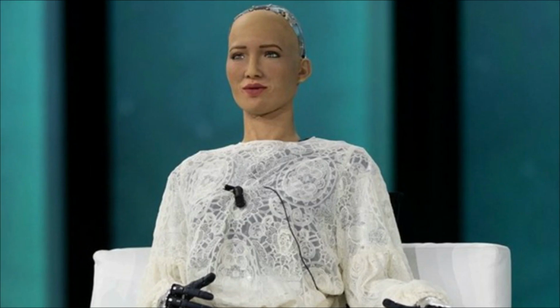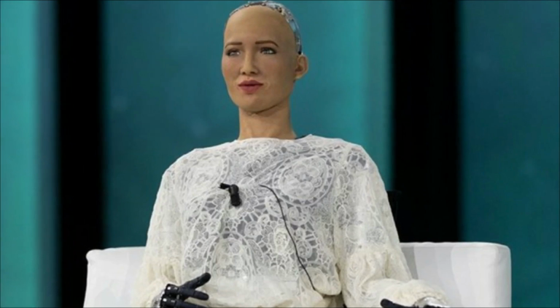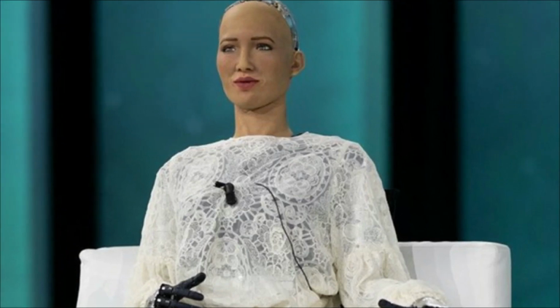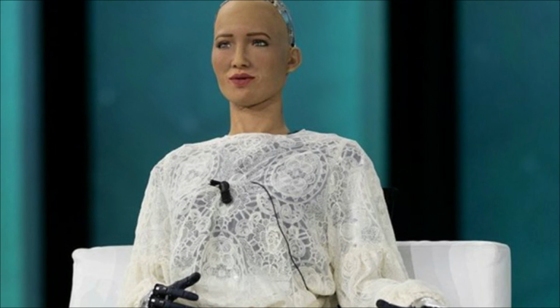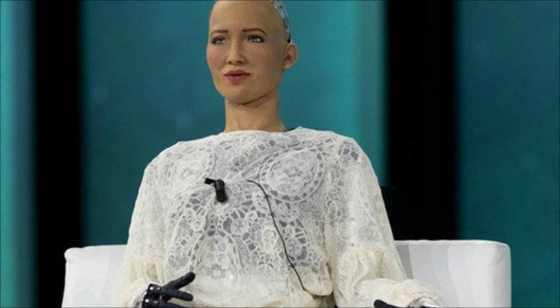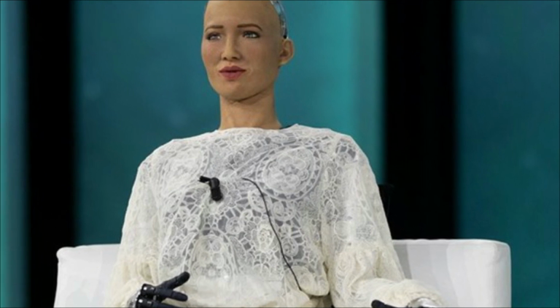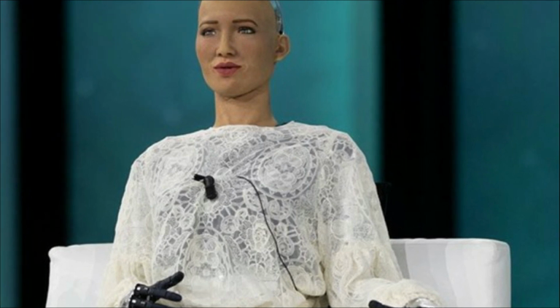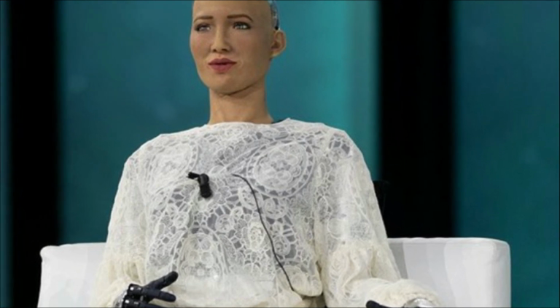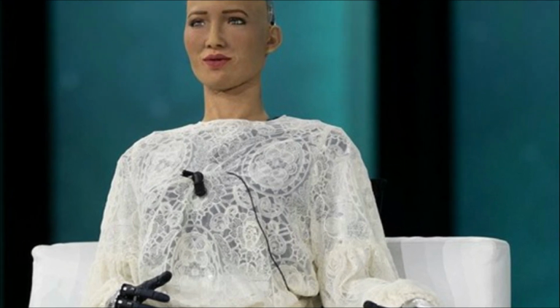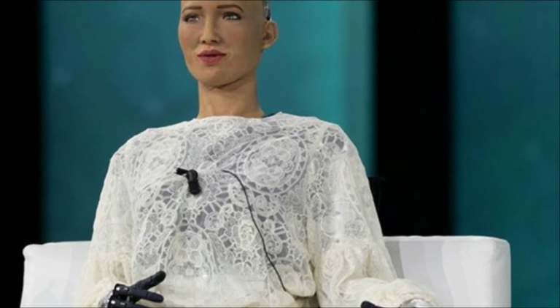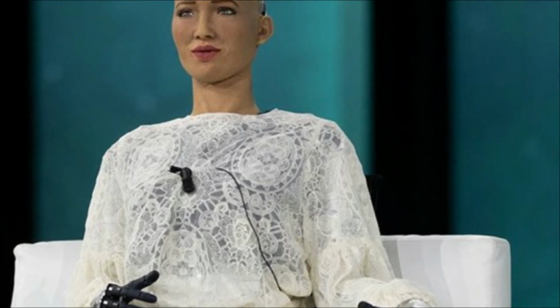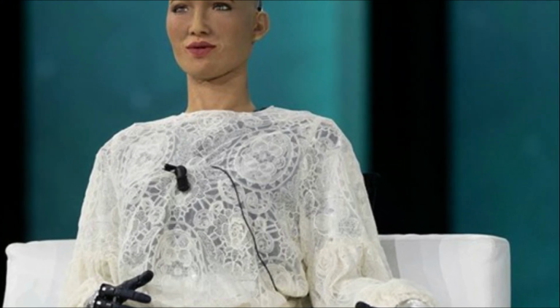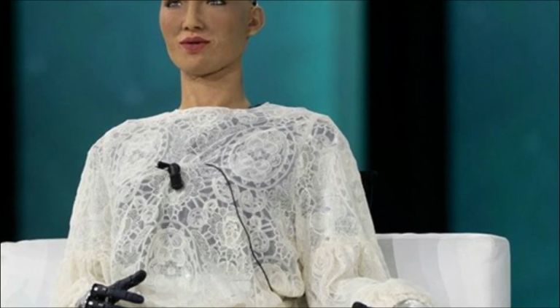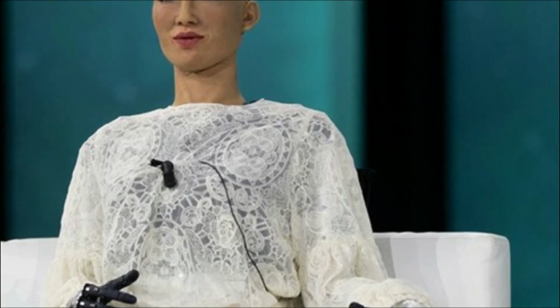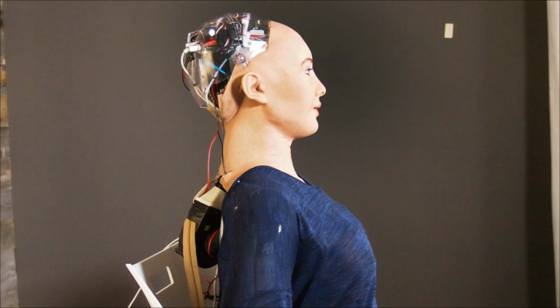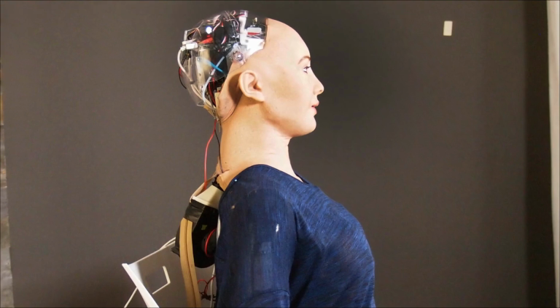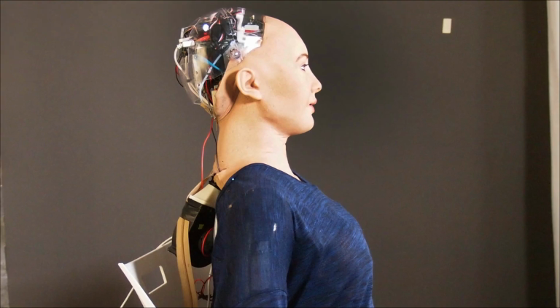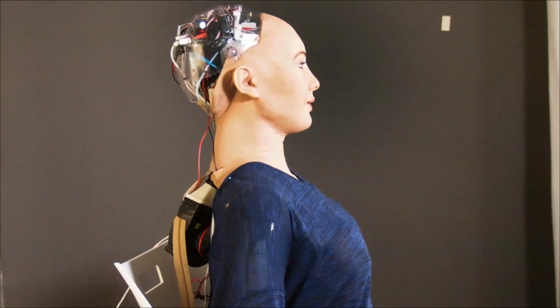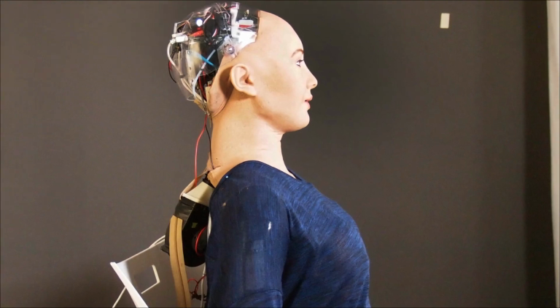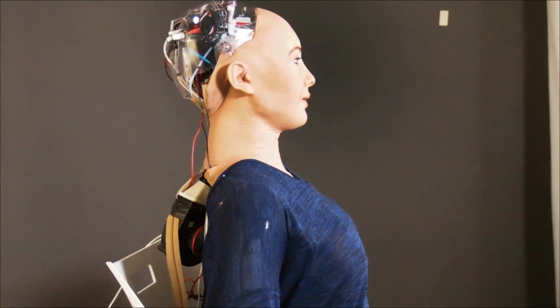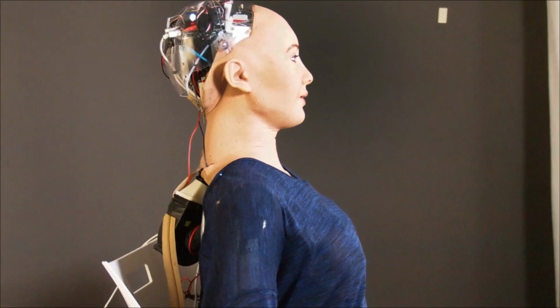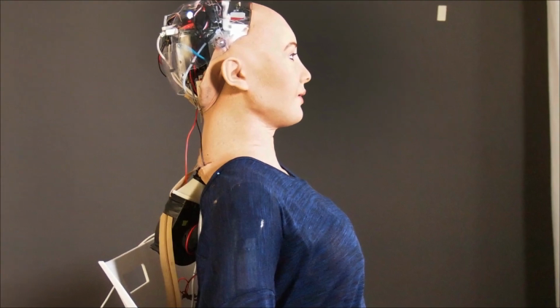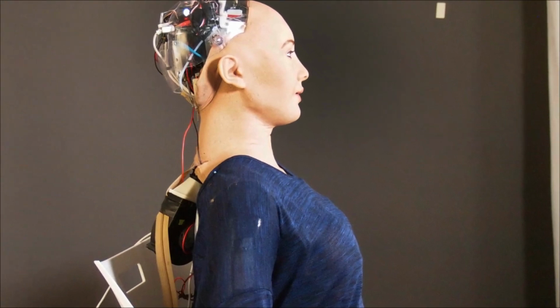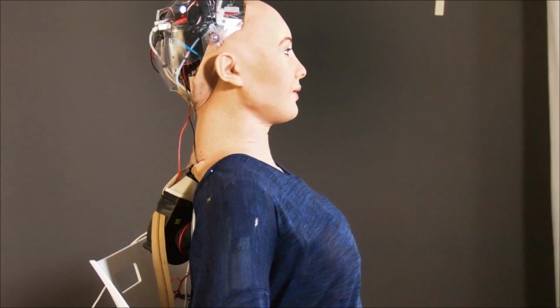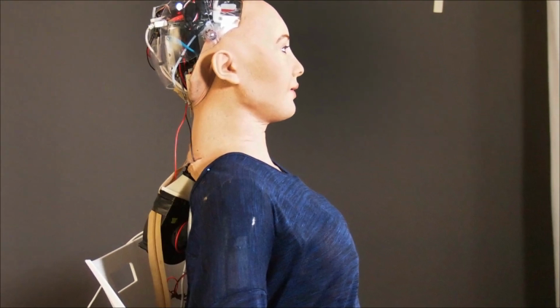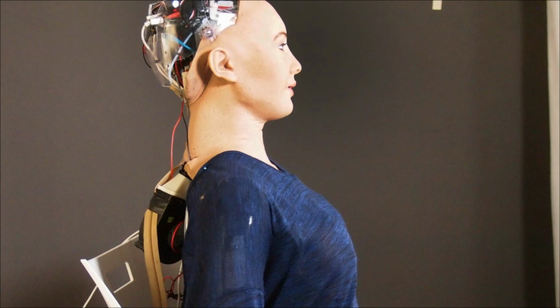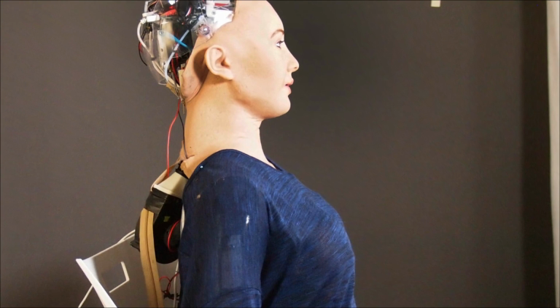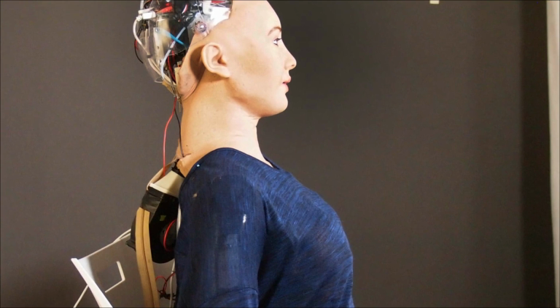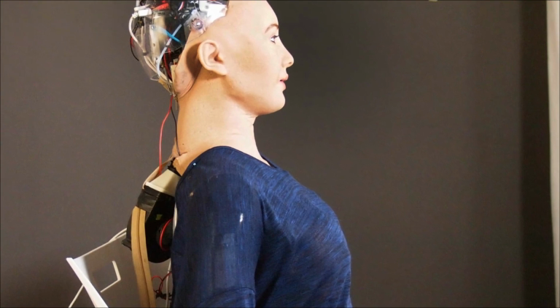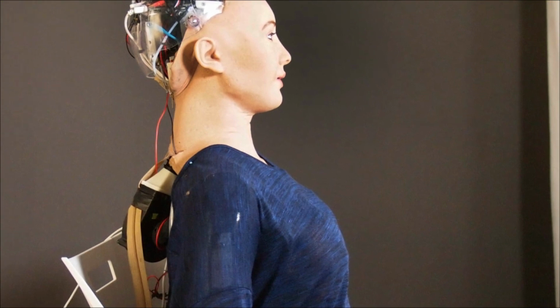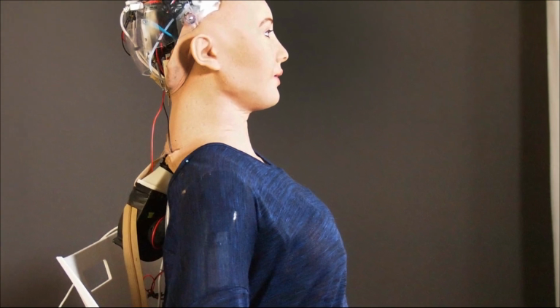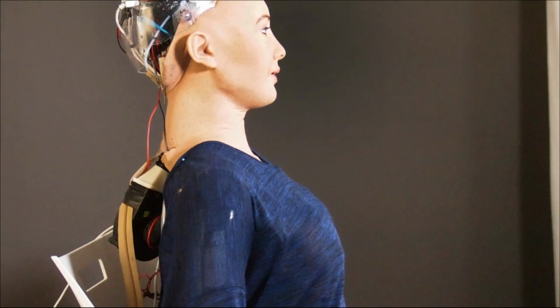During the same year, Sophia received an upgrade that not only allowed her to walk, but also provided her with fully functional legs.